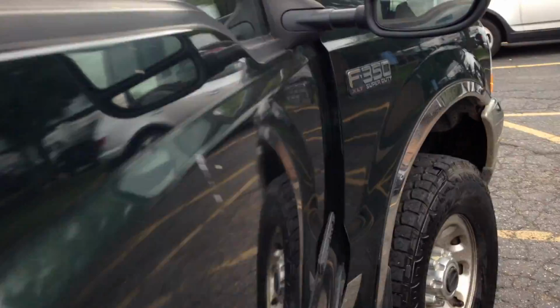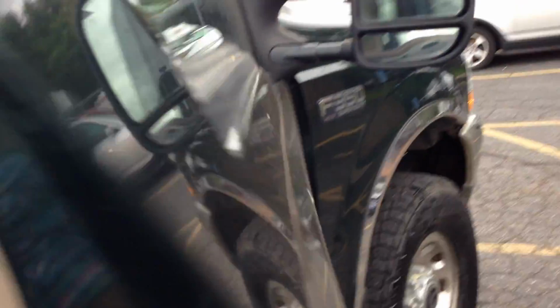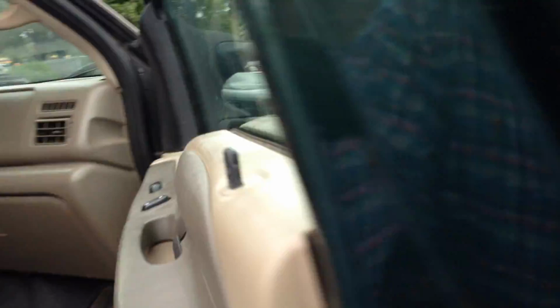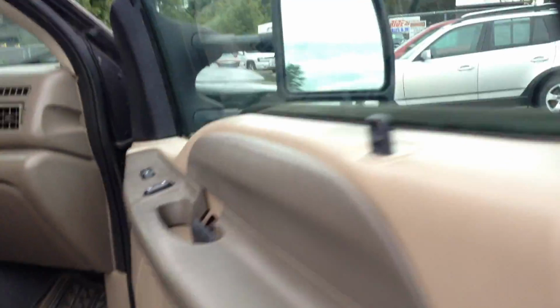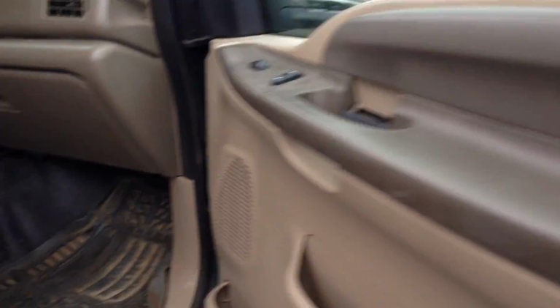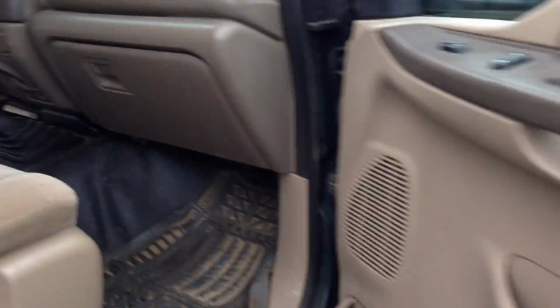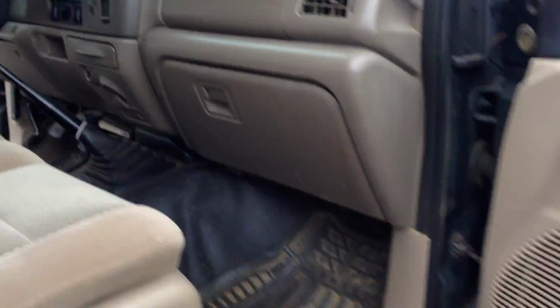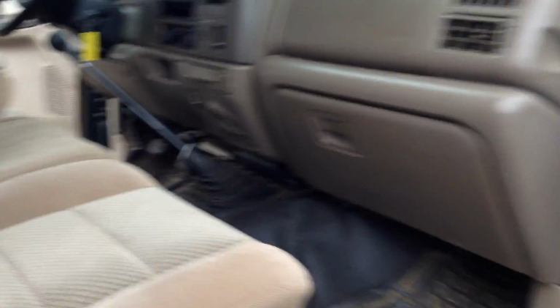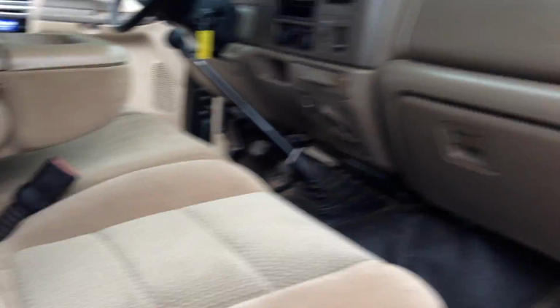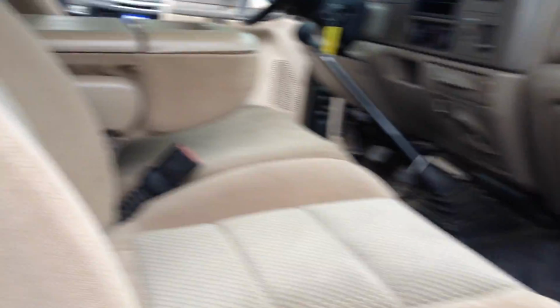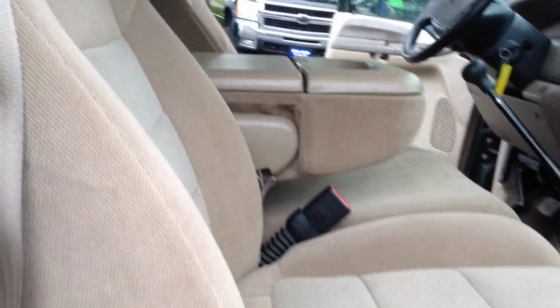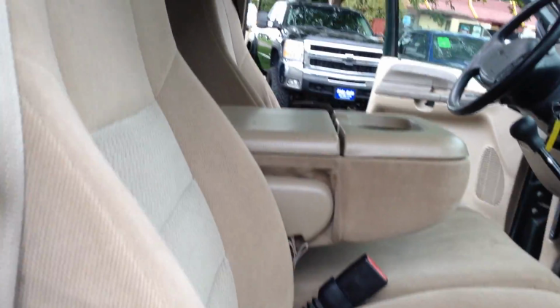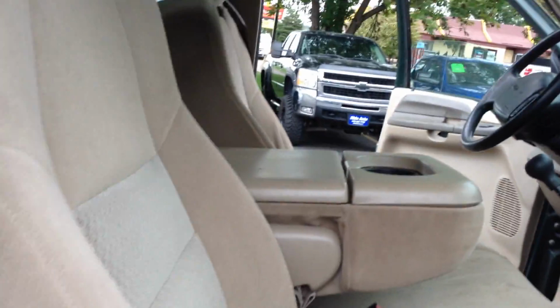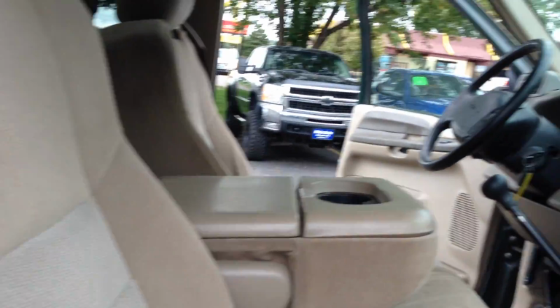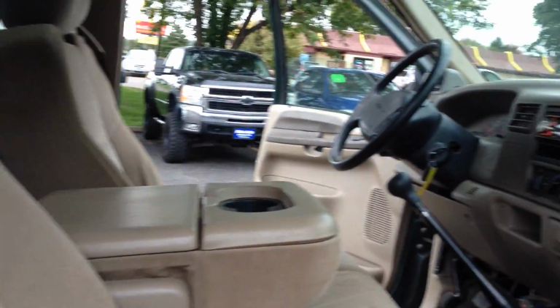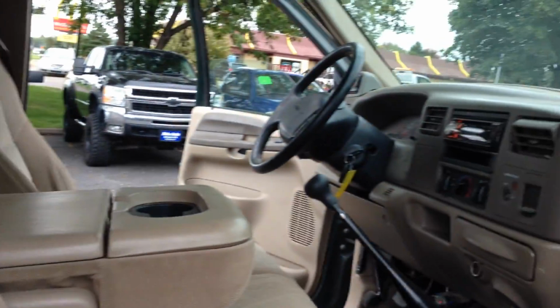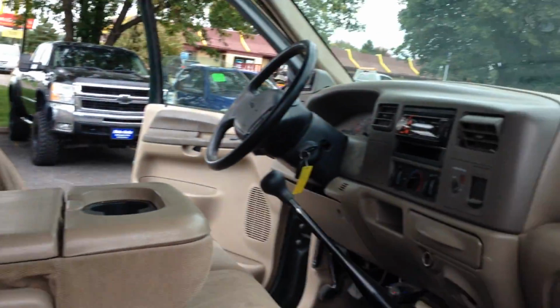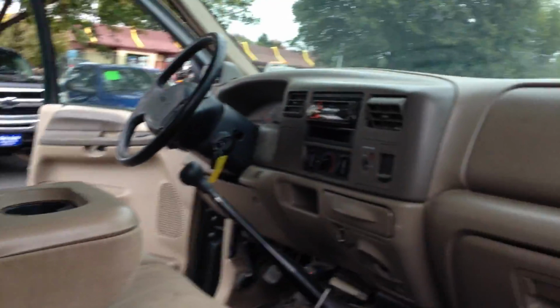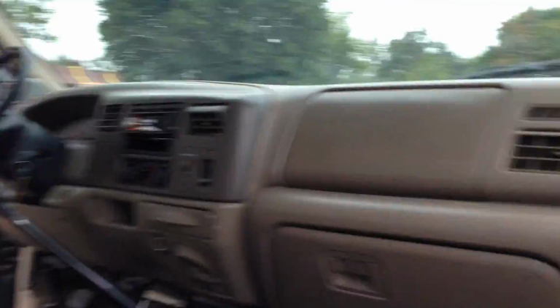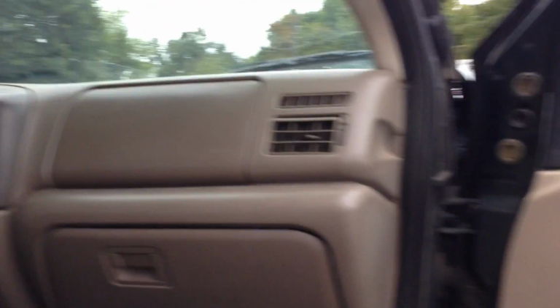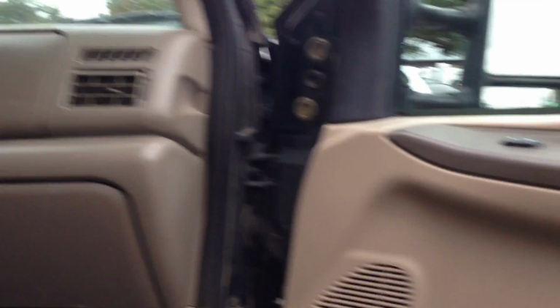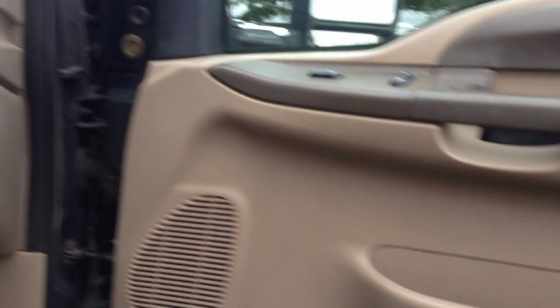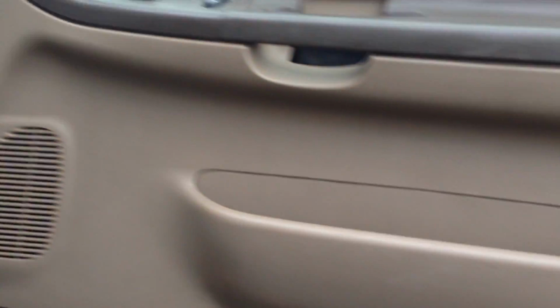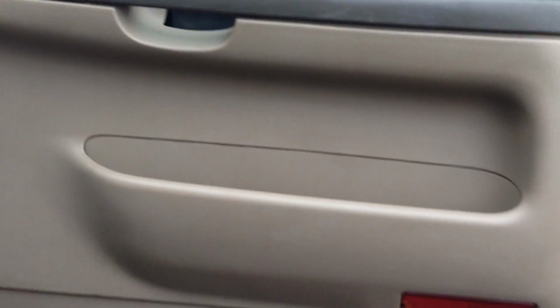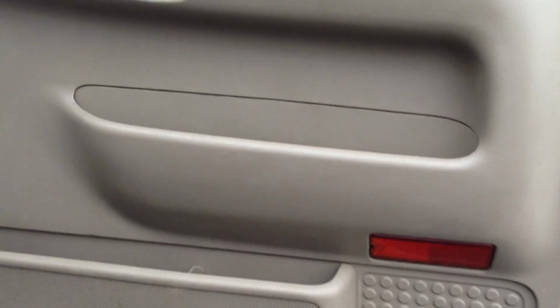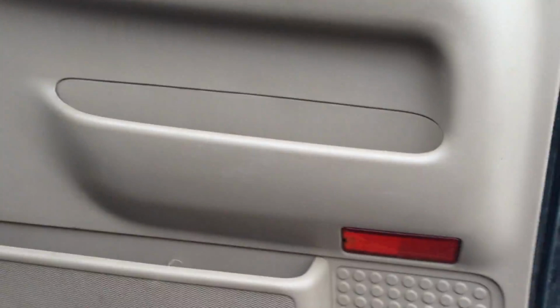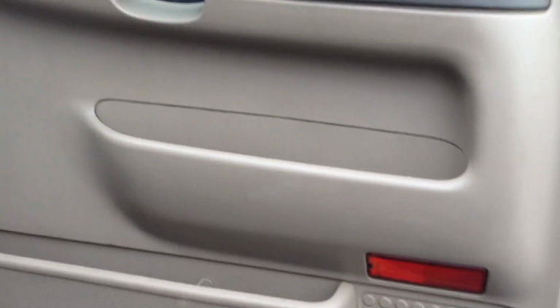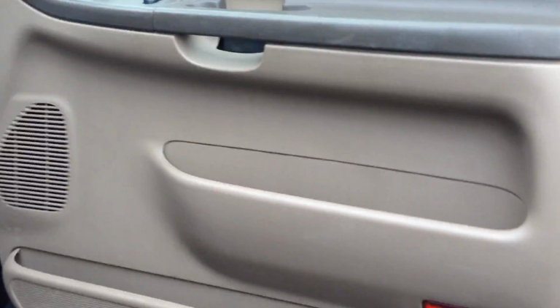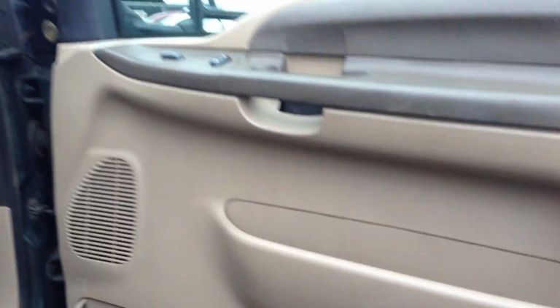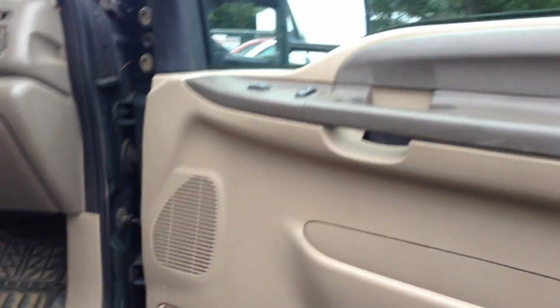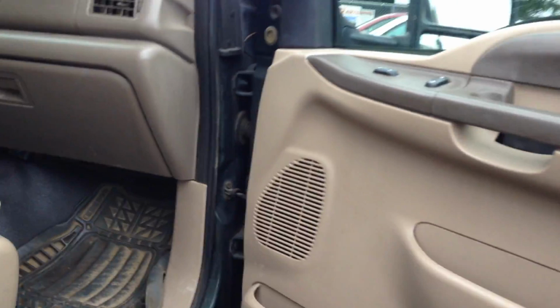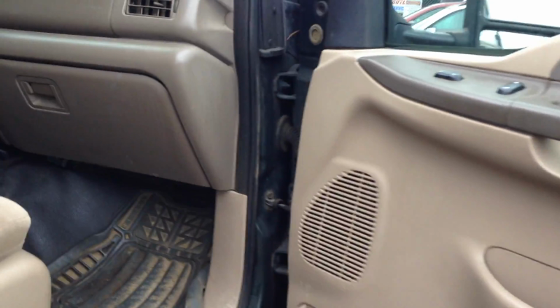Let's take a look at the passenger side, and then we'll take you guys on a quick test ride and show you how the vehicle rides.